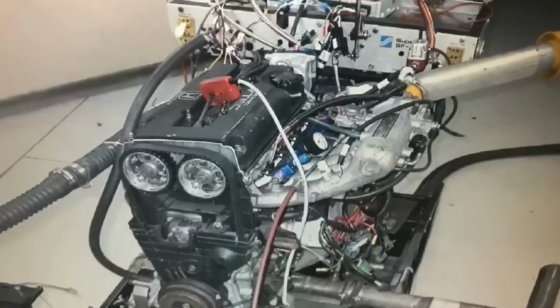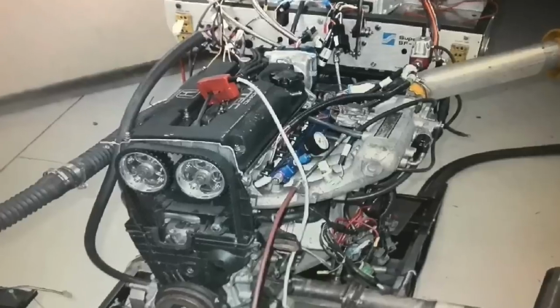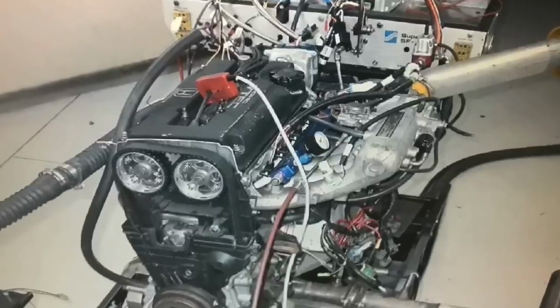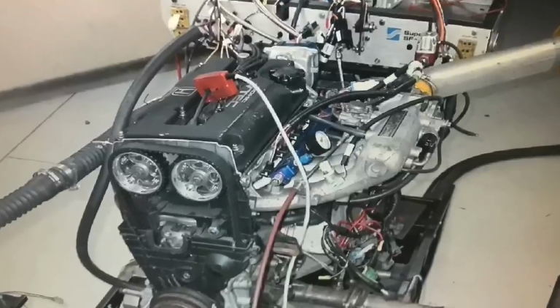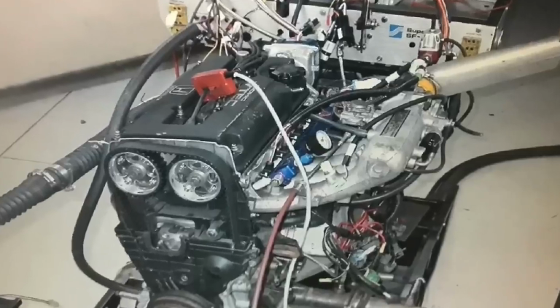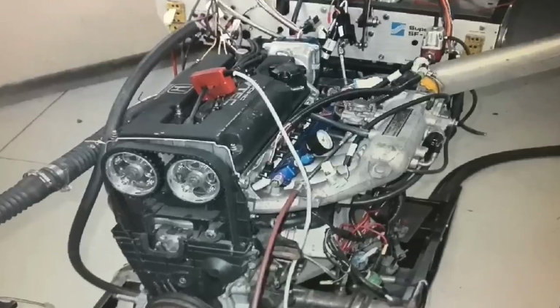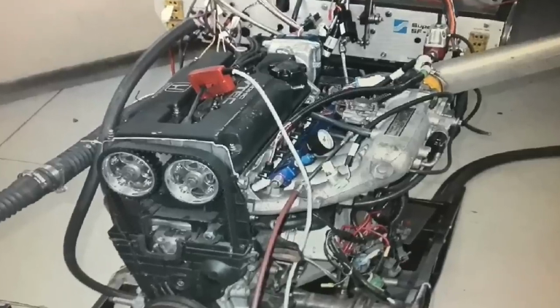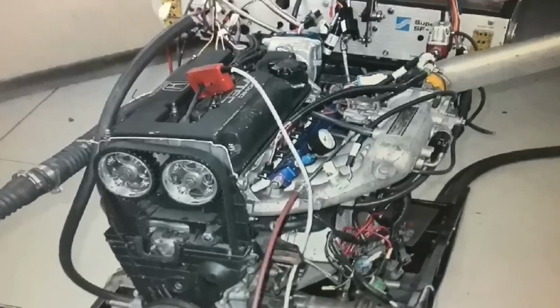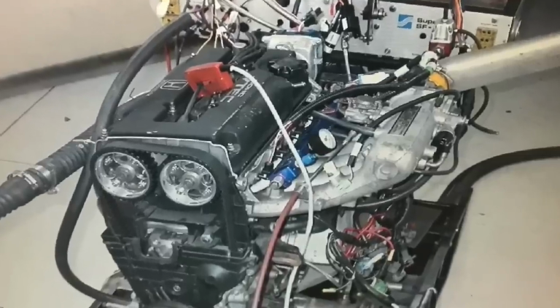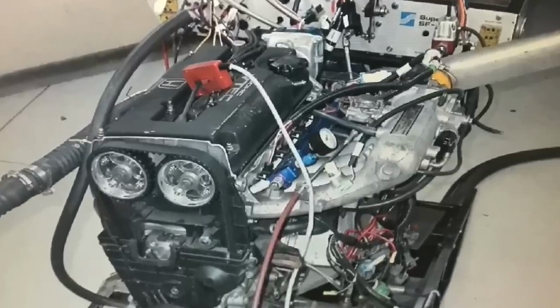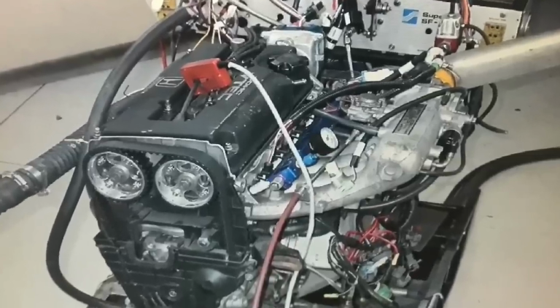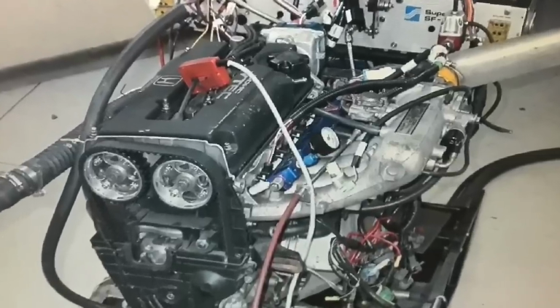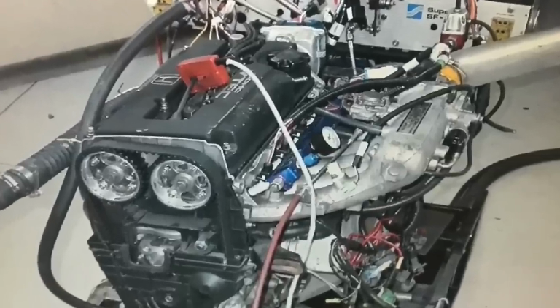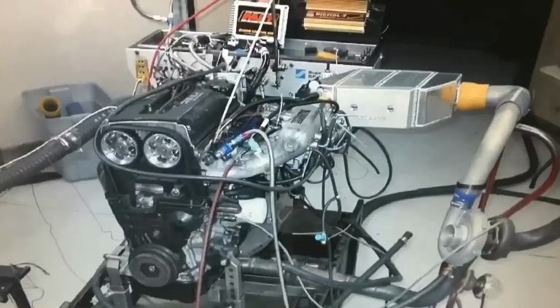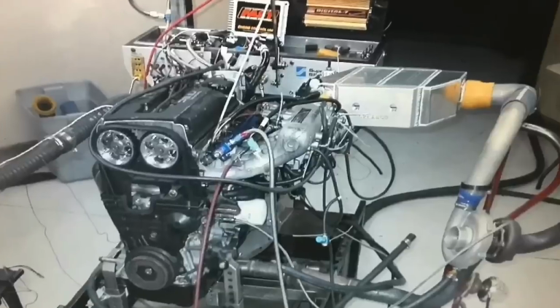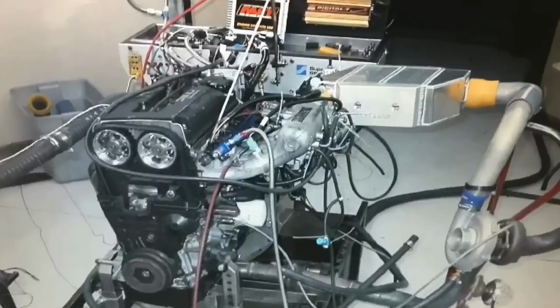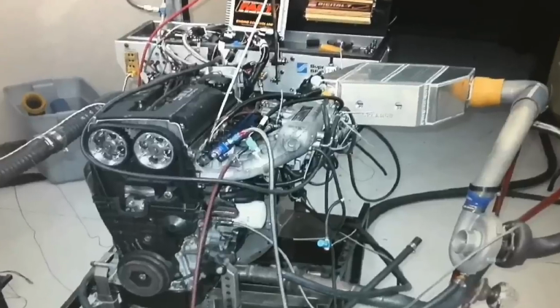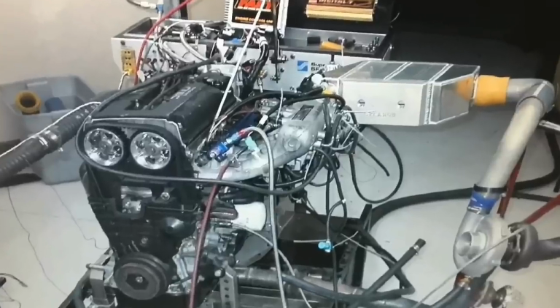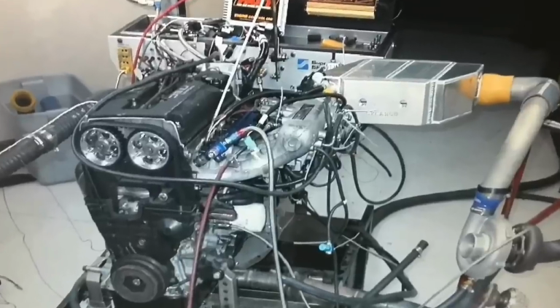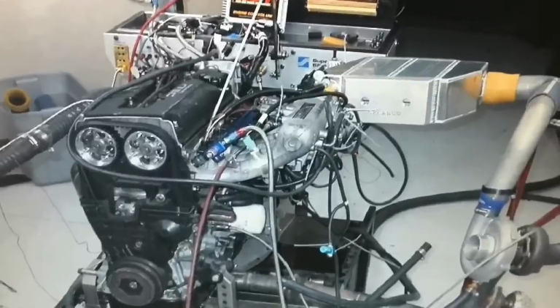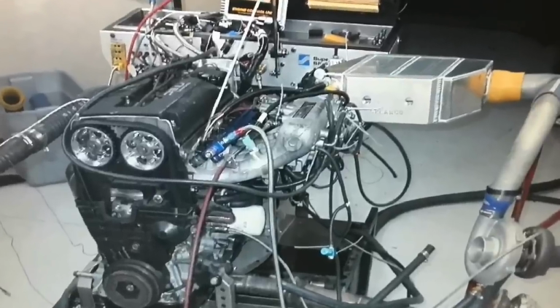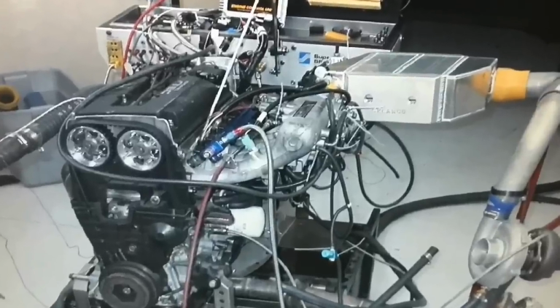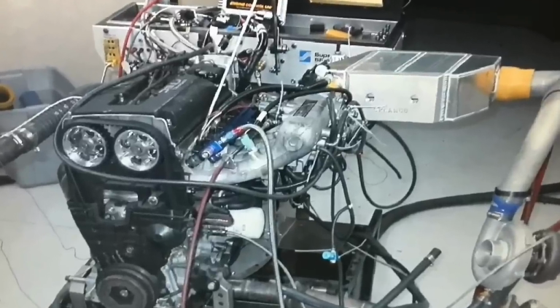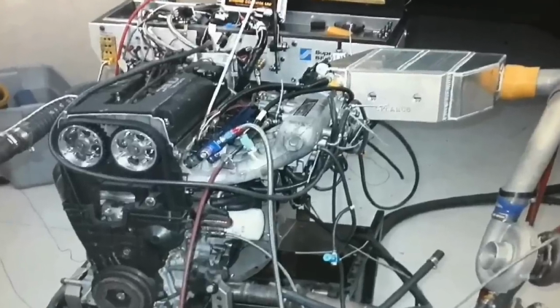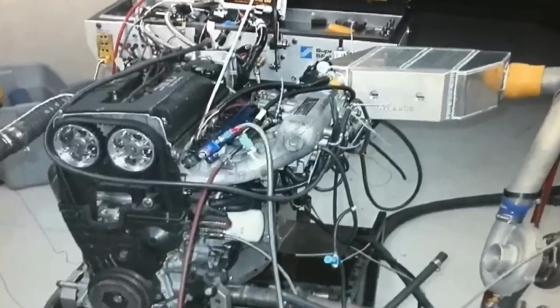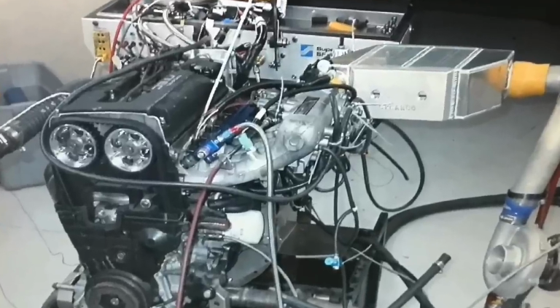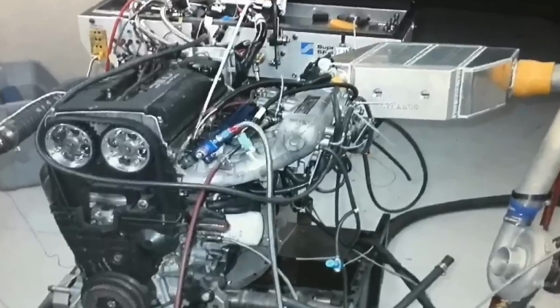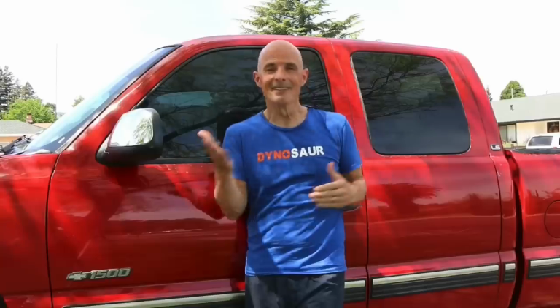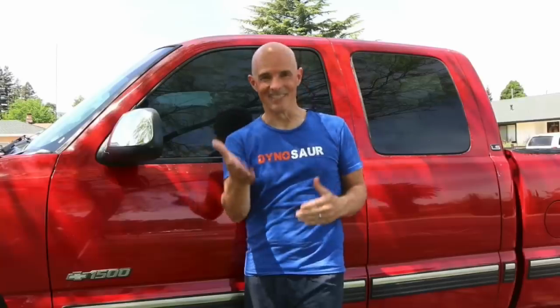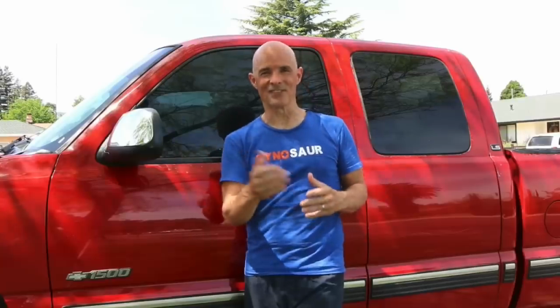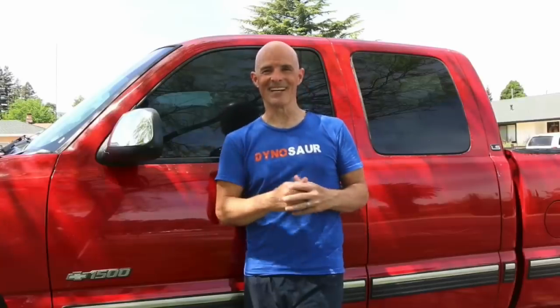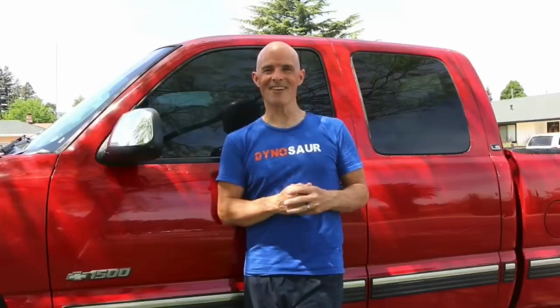B16A Honda, stock bottom end — how much boost can it possibly take? Let's find out.